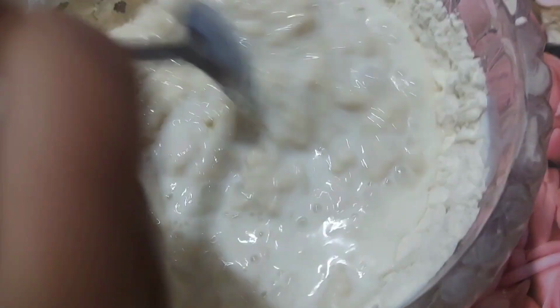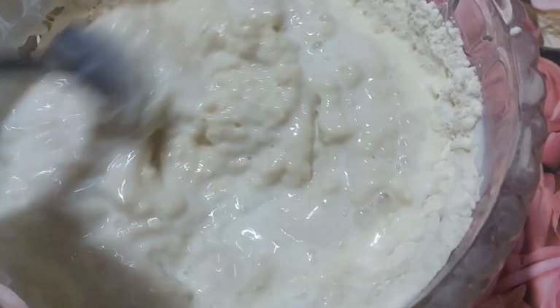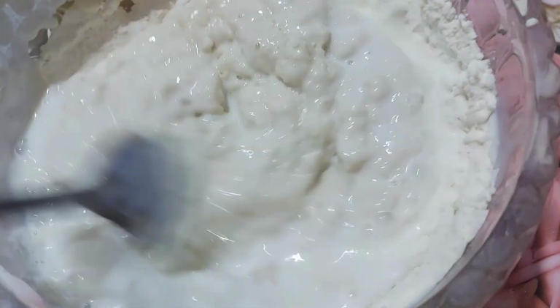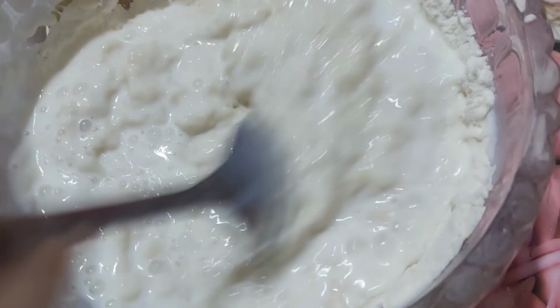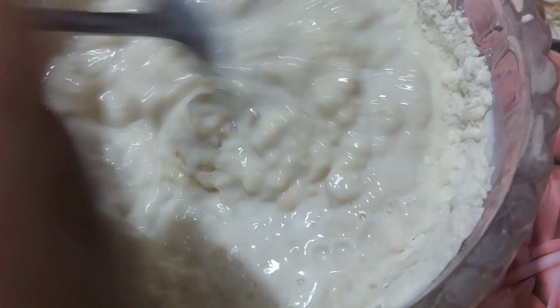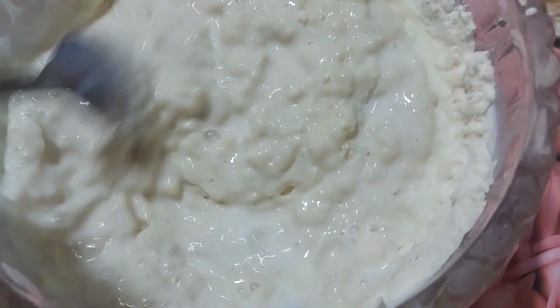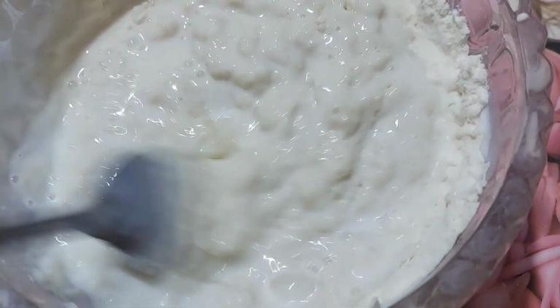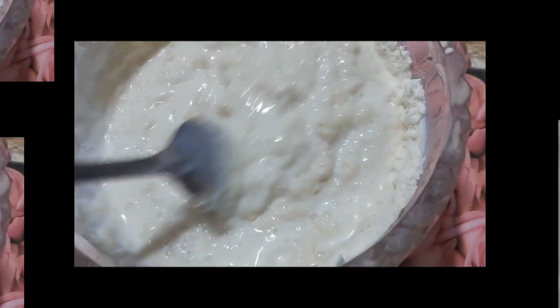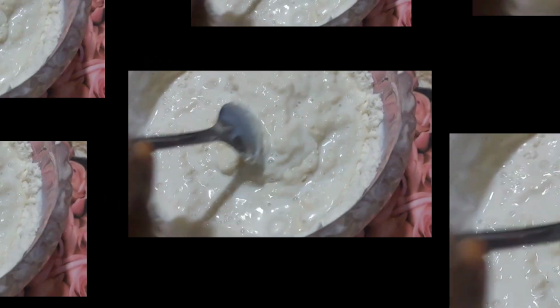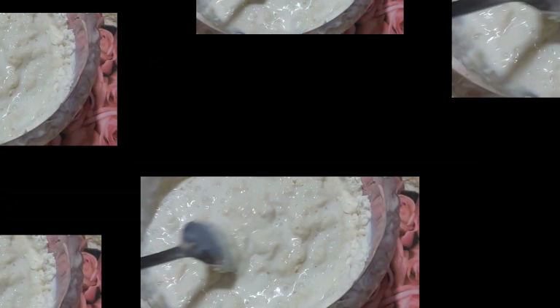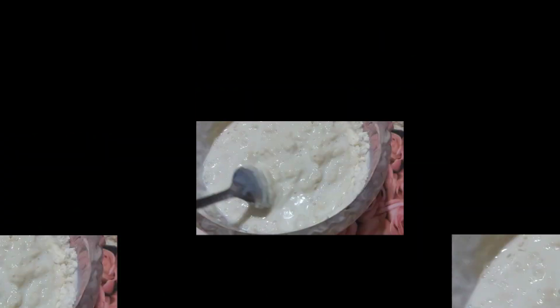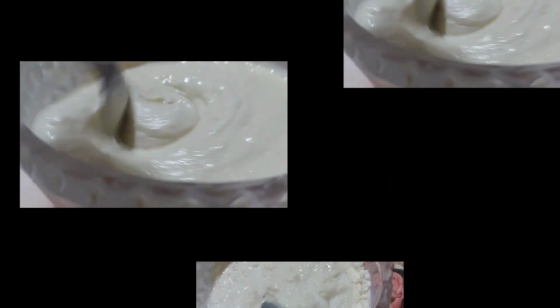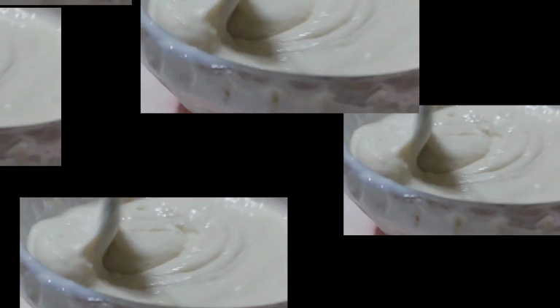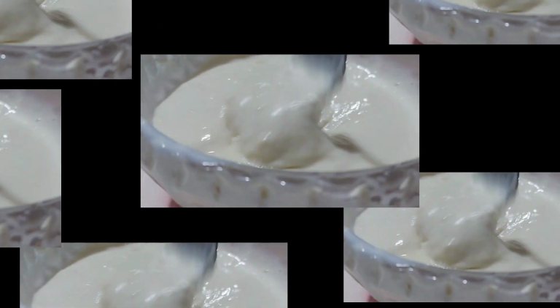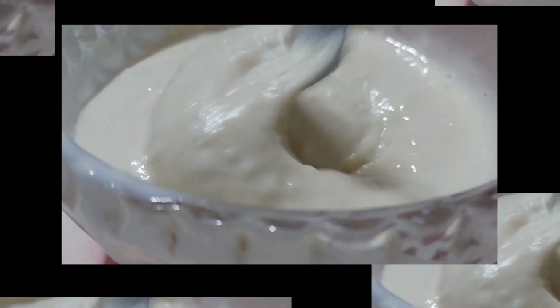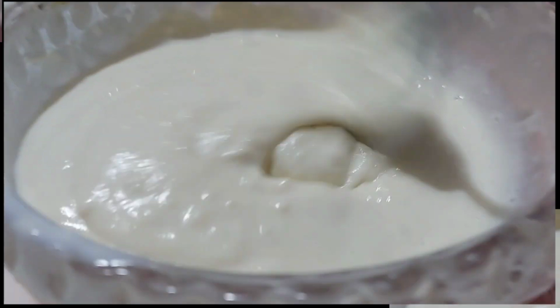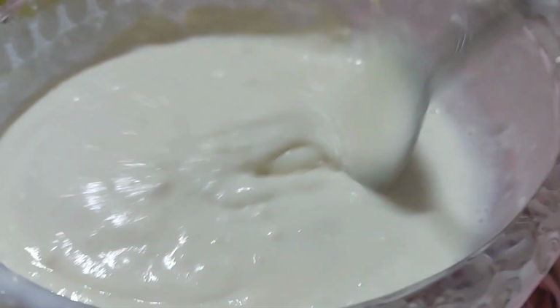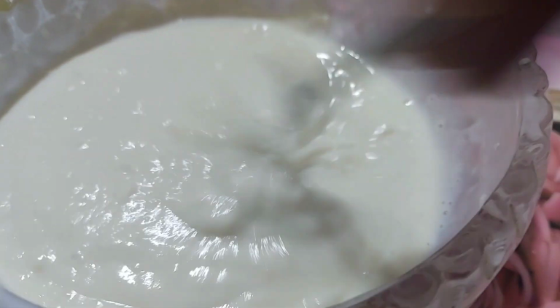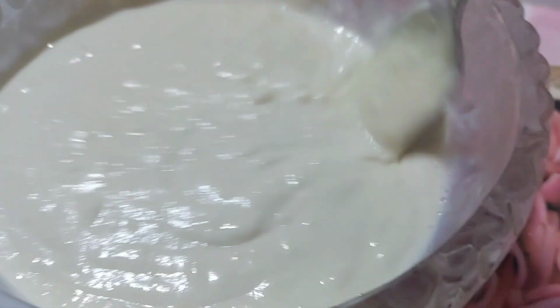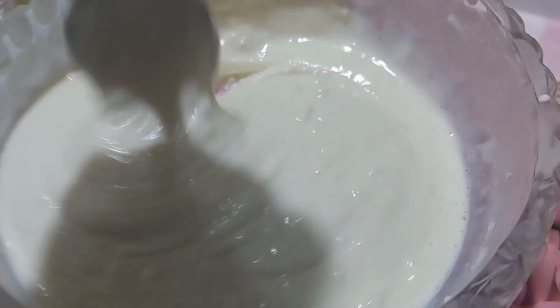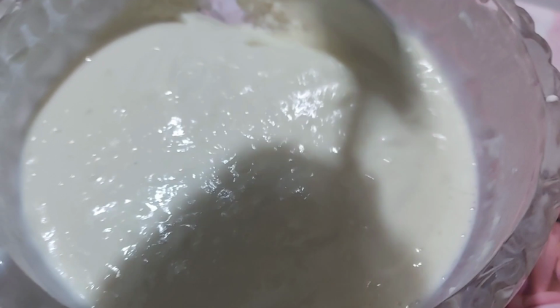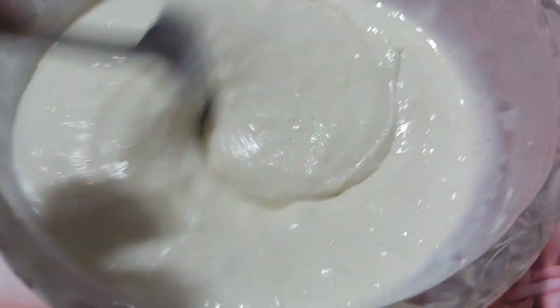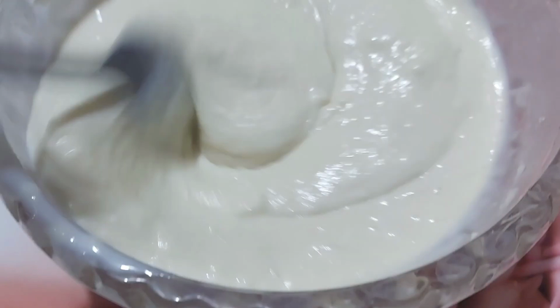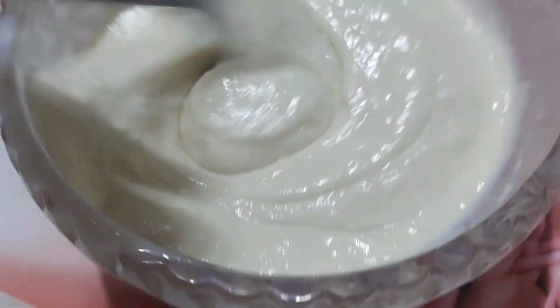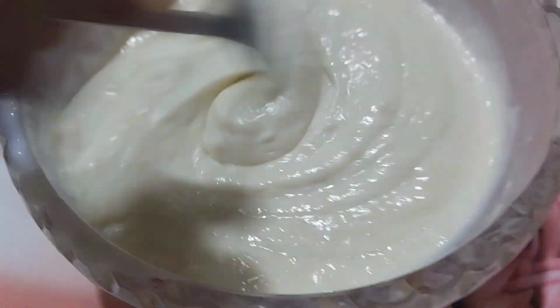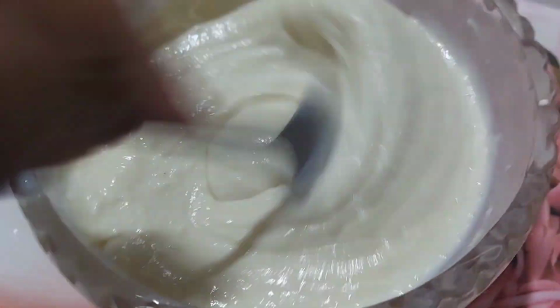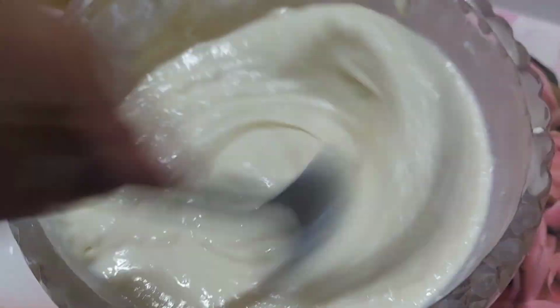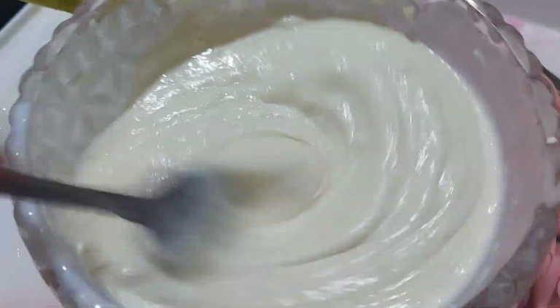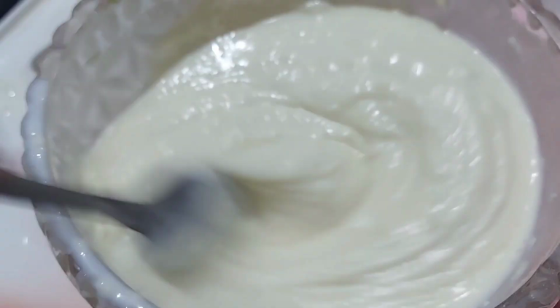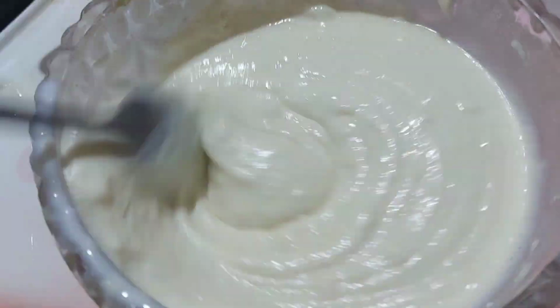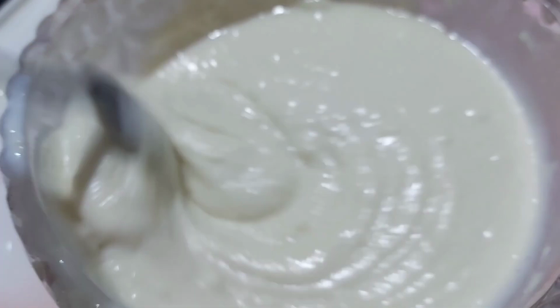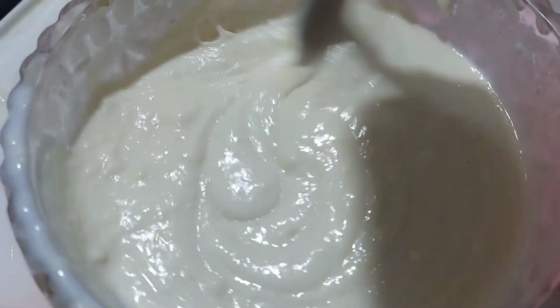It is very easy, simple, yummy and tasty. Let's mix it well.